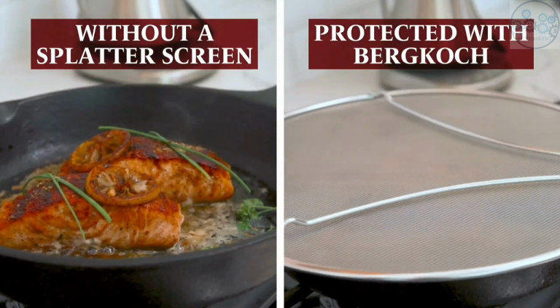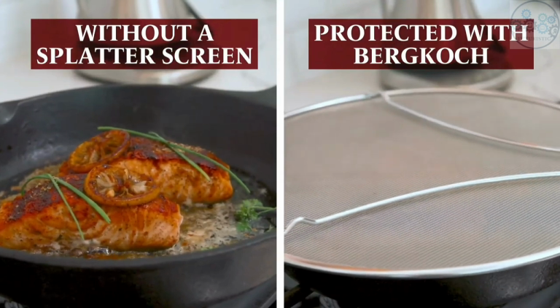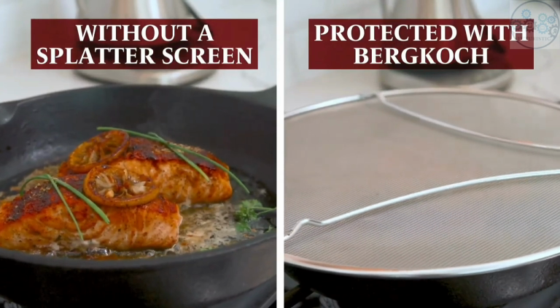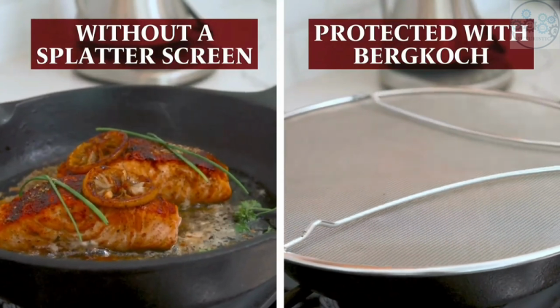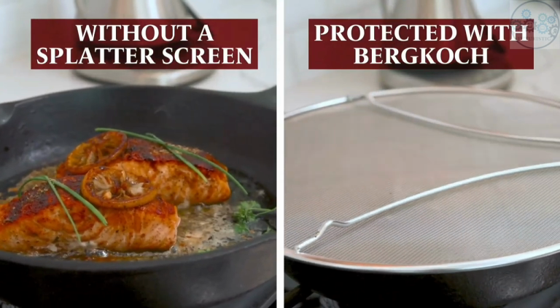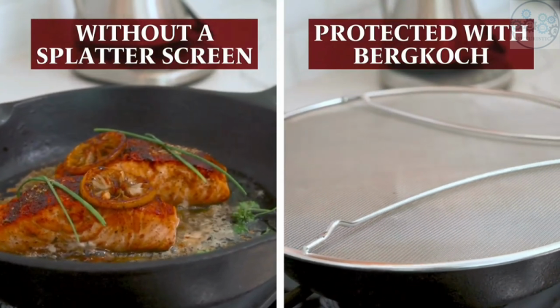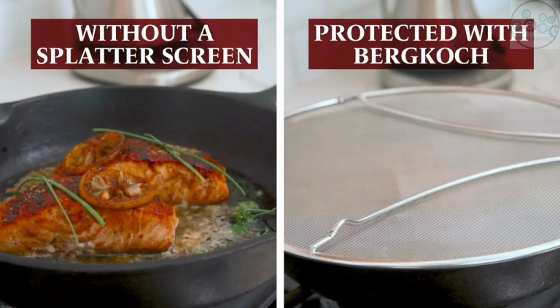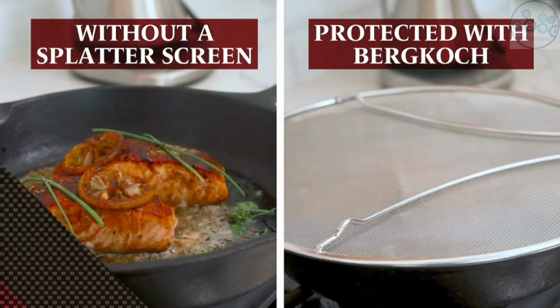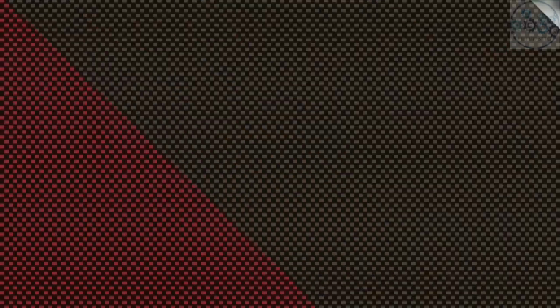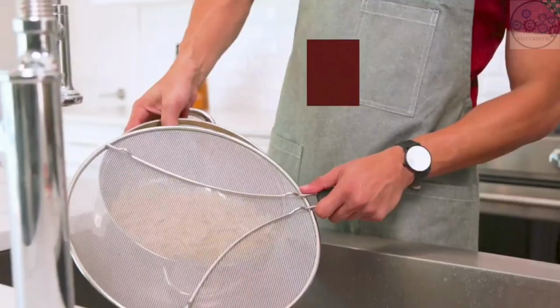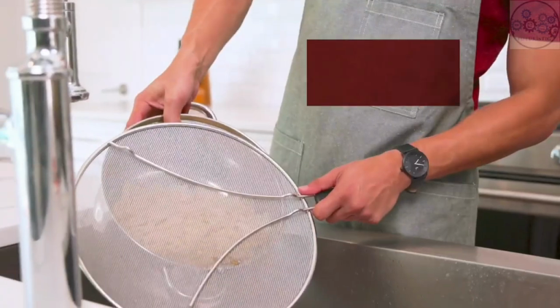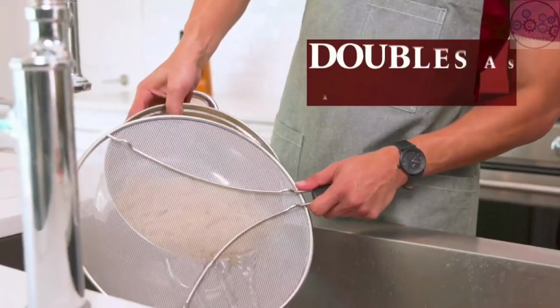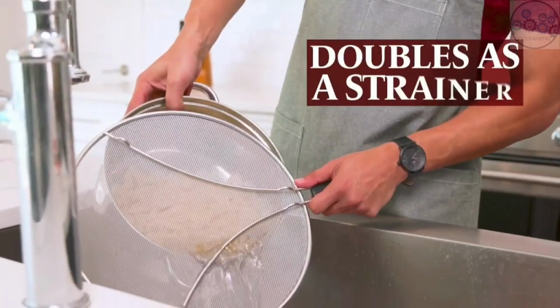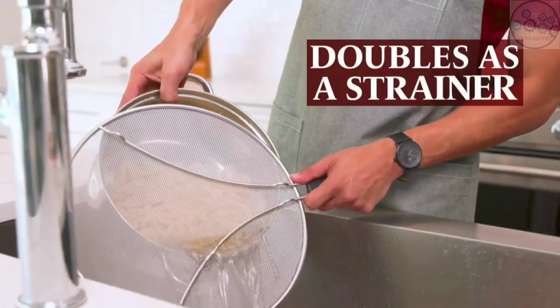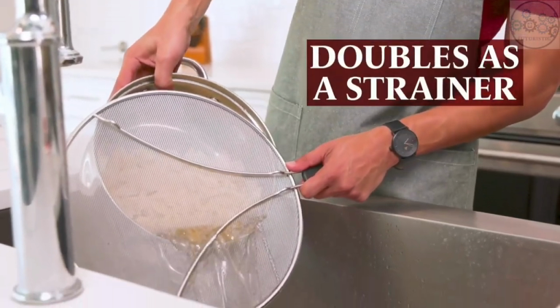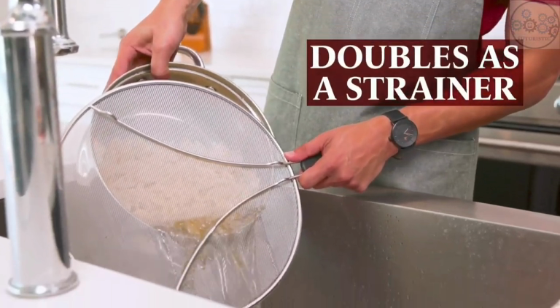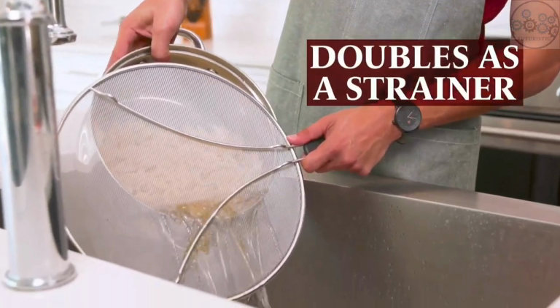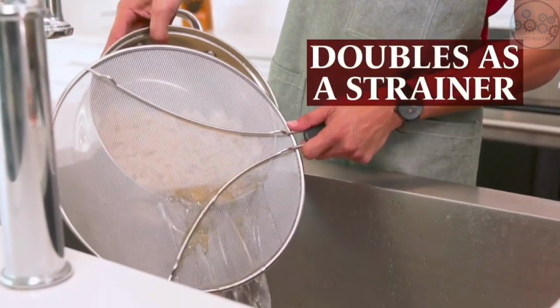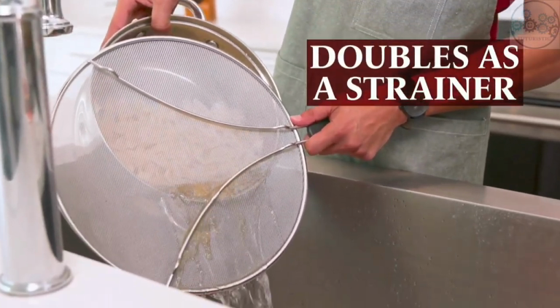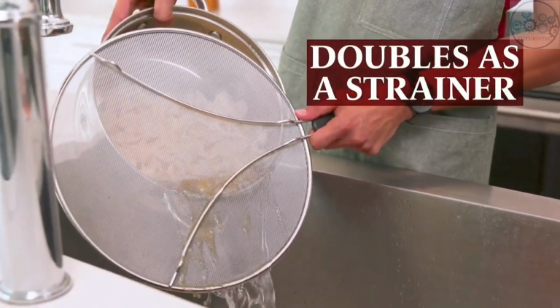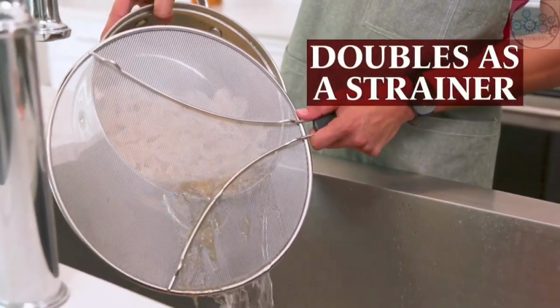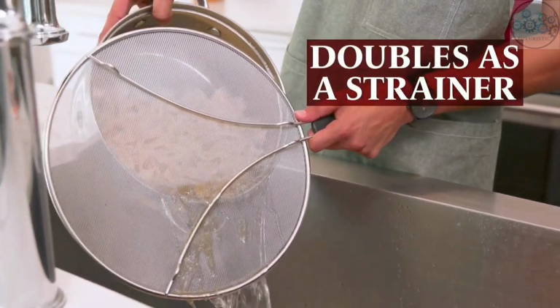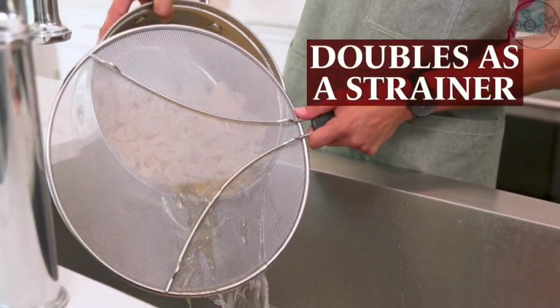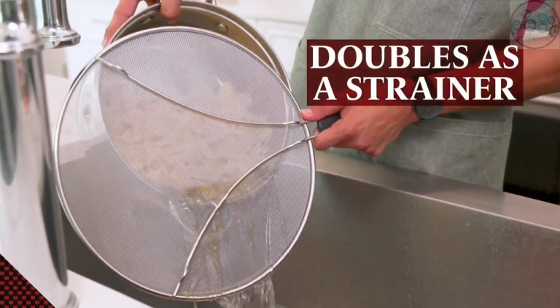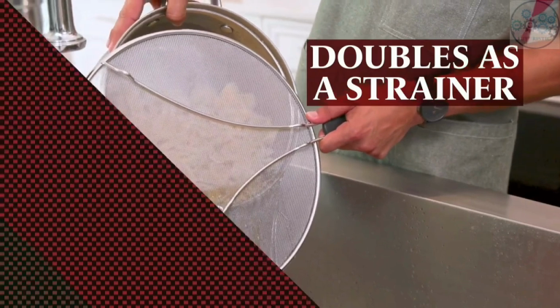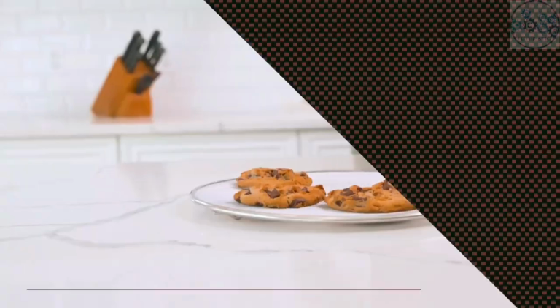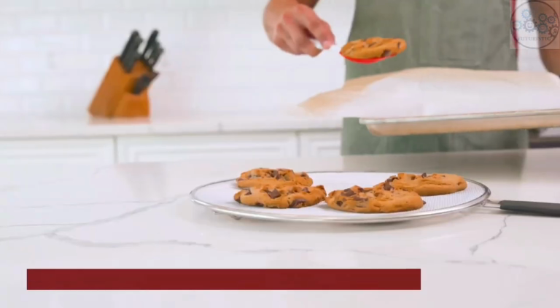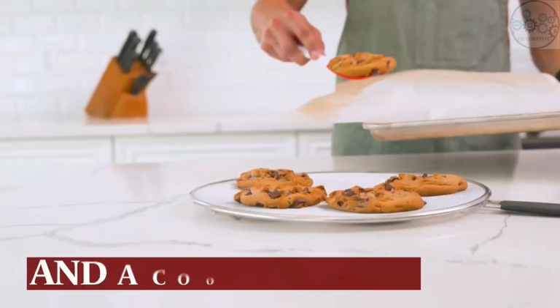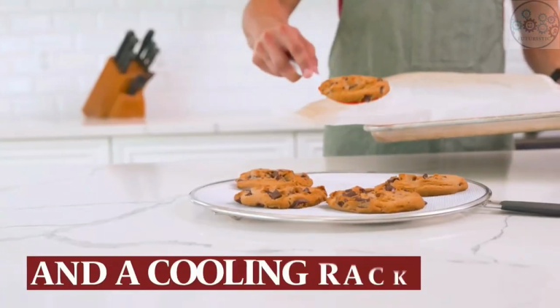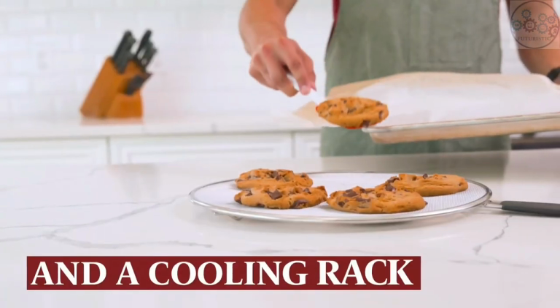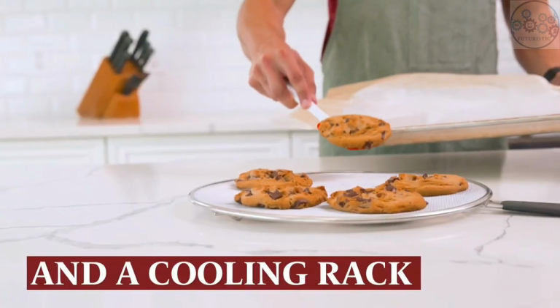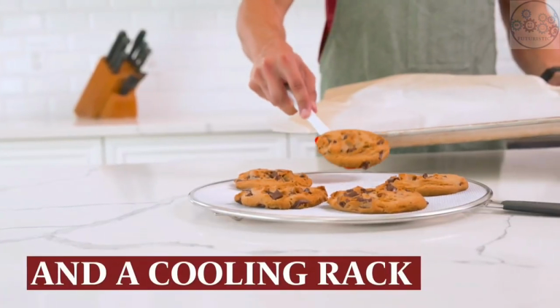It can also be used for draining and straining pots and pans, to steam vegetables, or as a cooling rack for cupcakes and cookies.